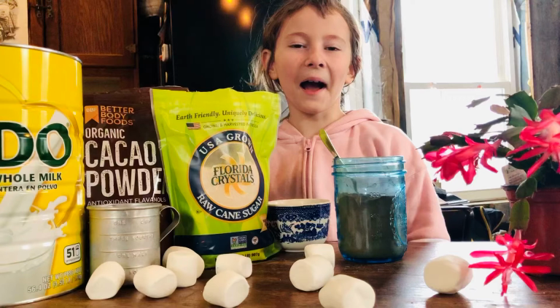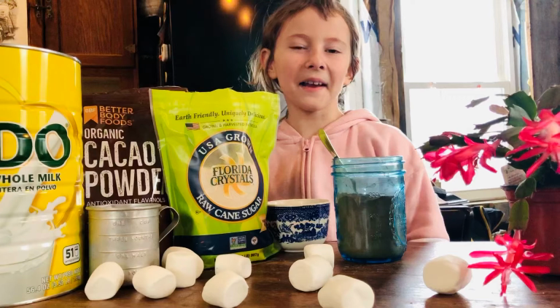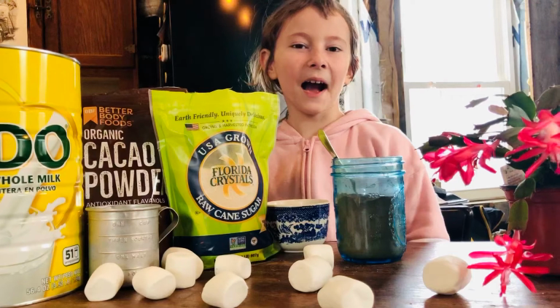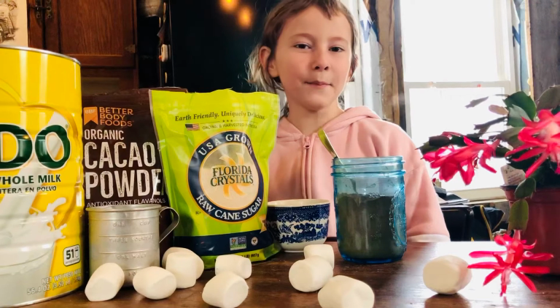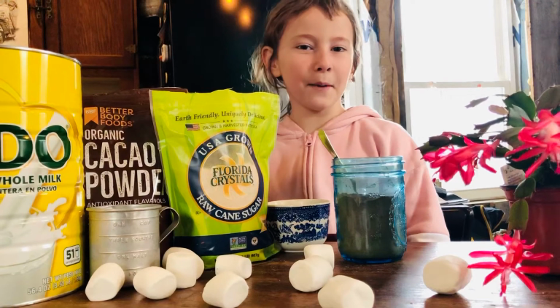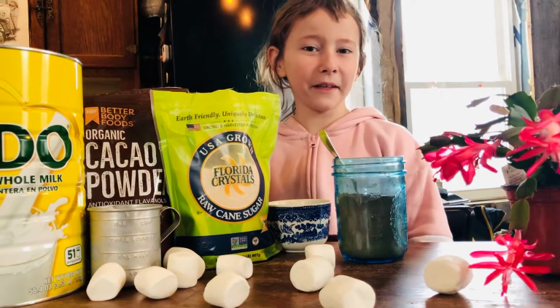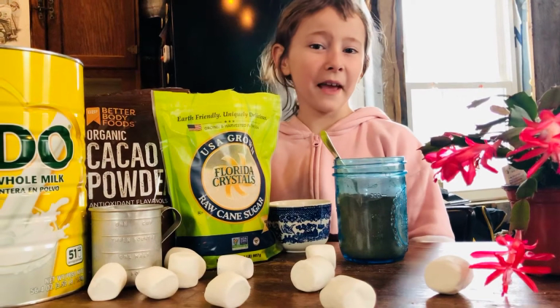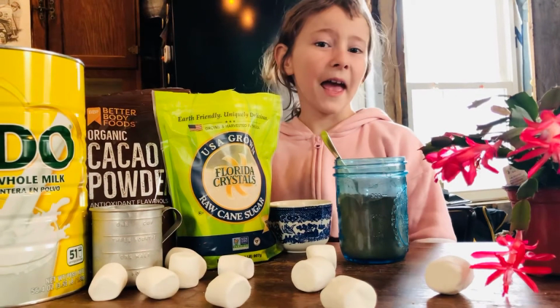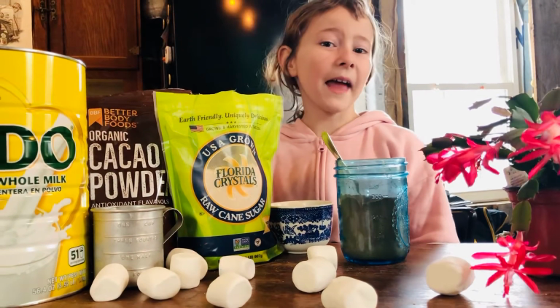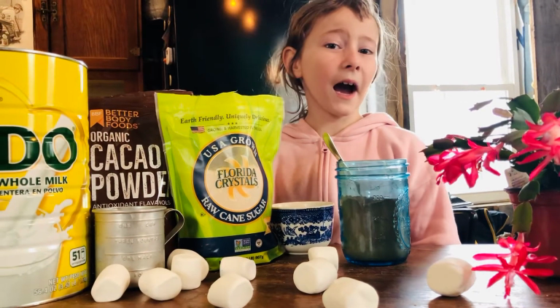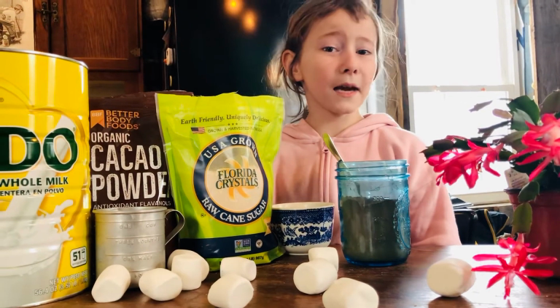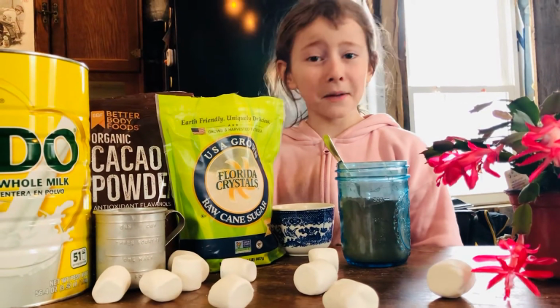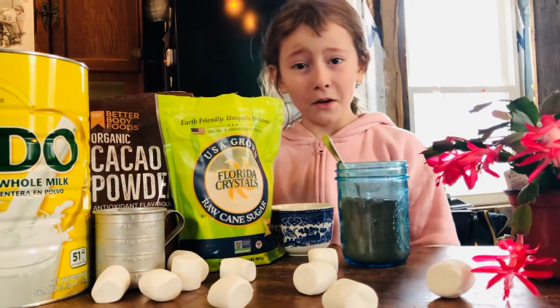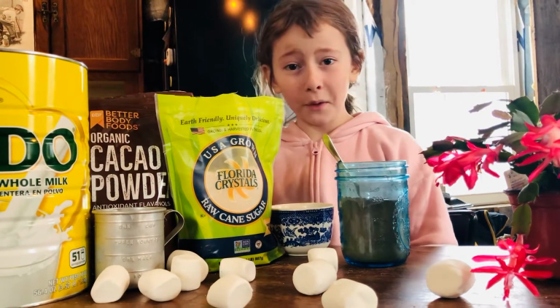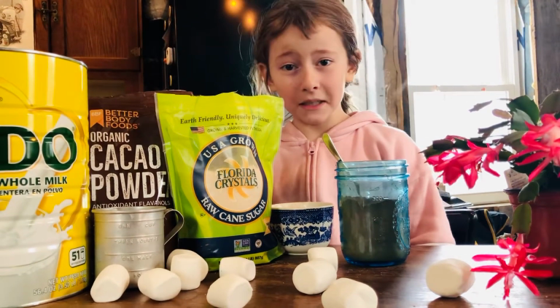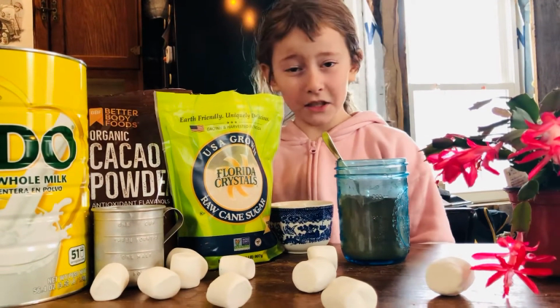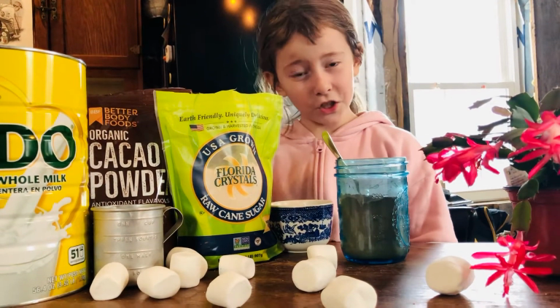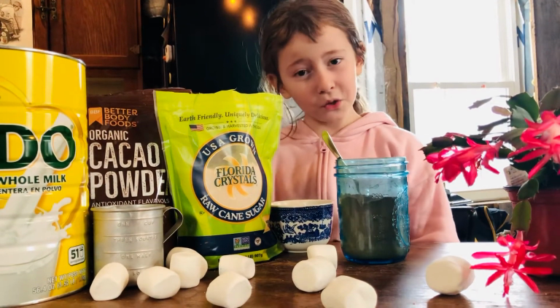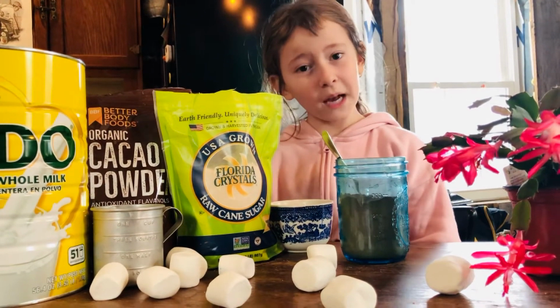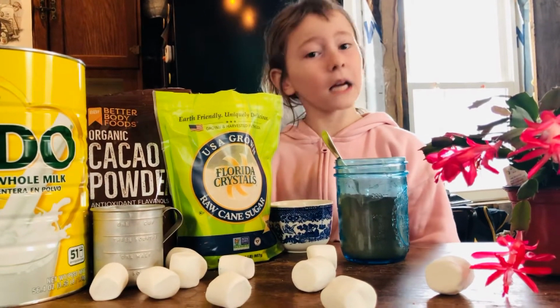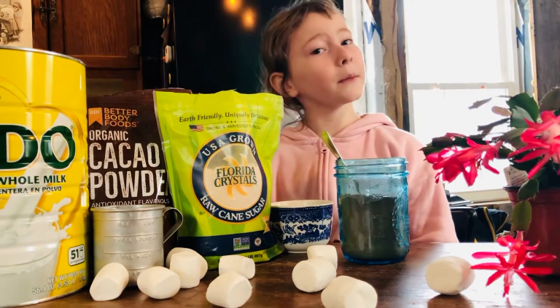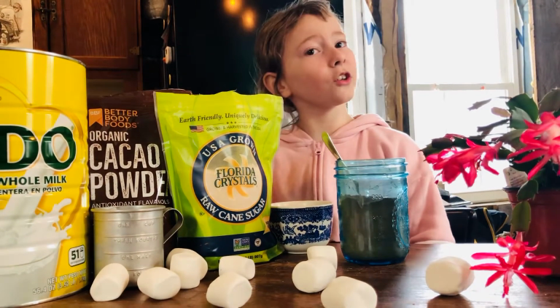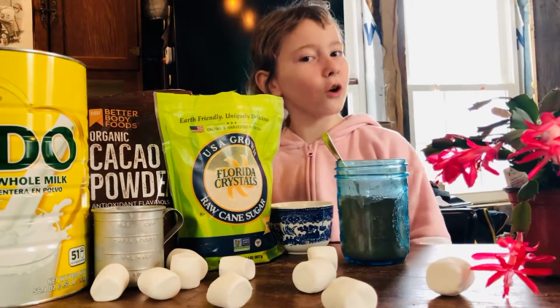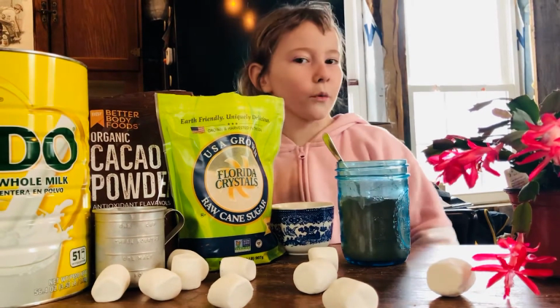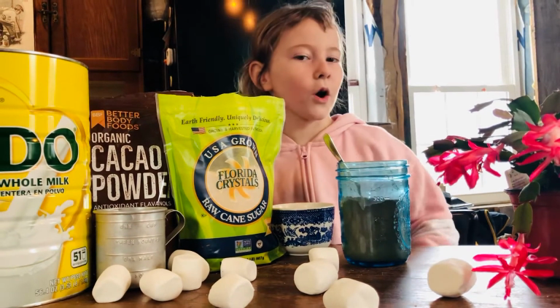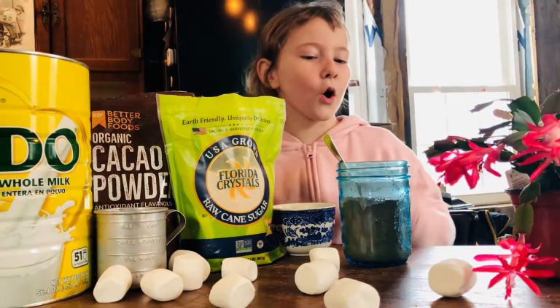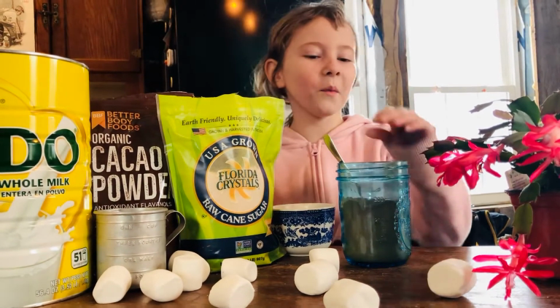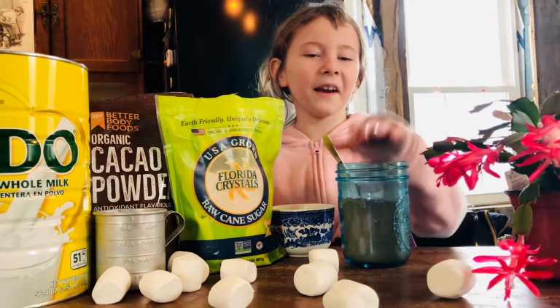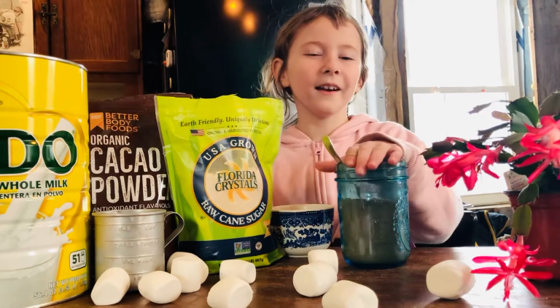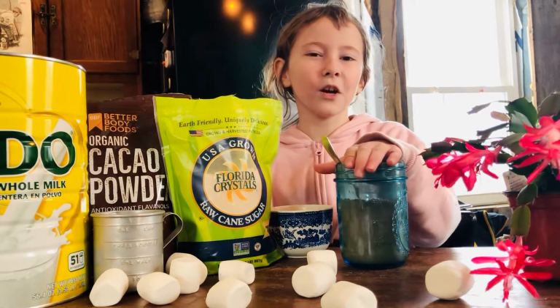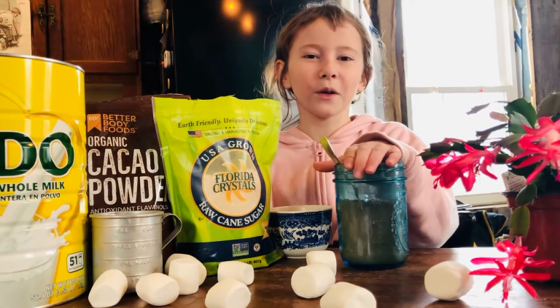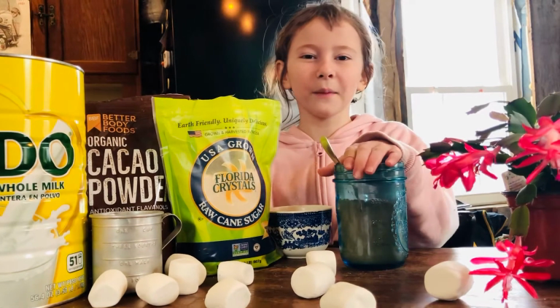Hi, I'm Emily, and I'm going to teach you how to make your own homemade cocoa mix.